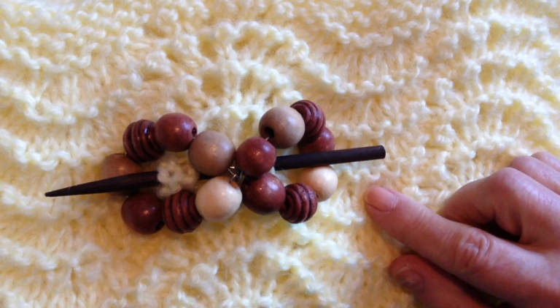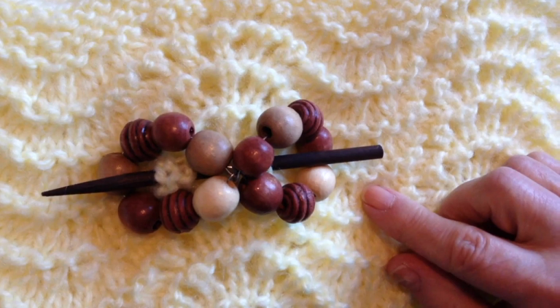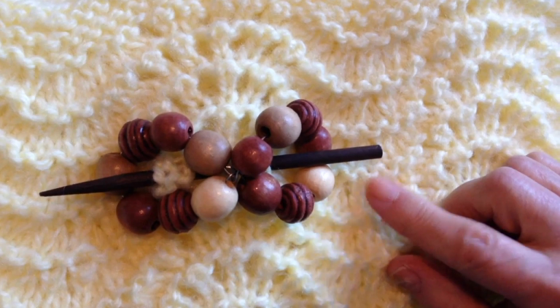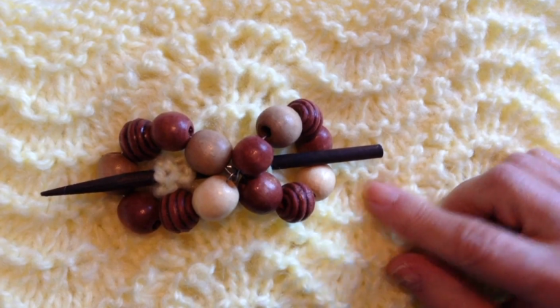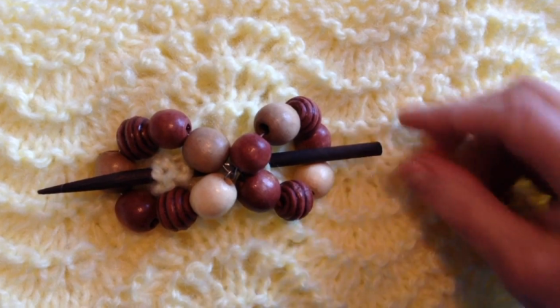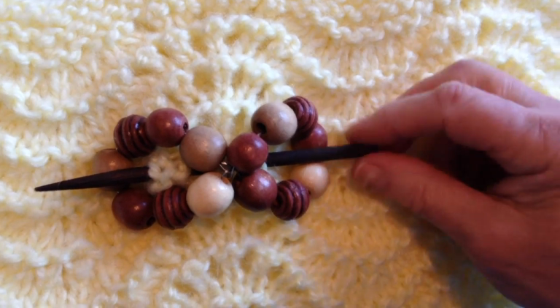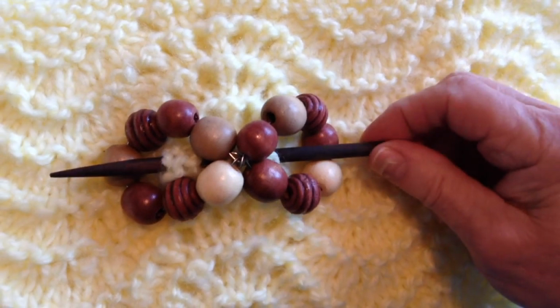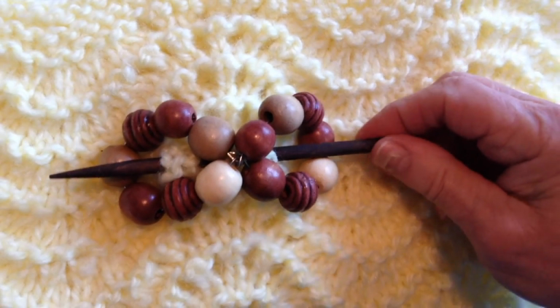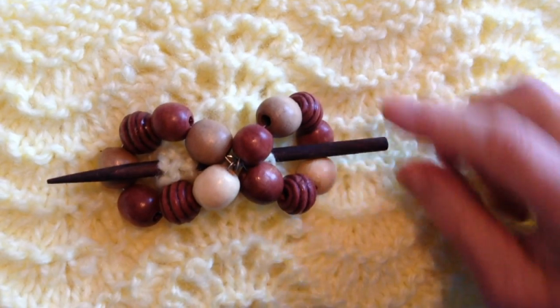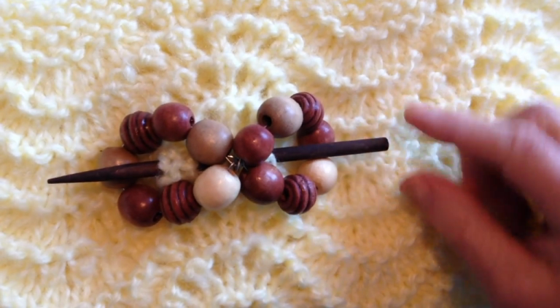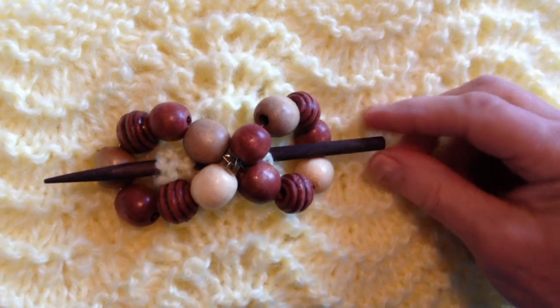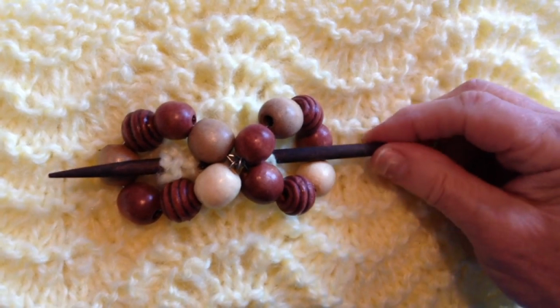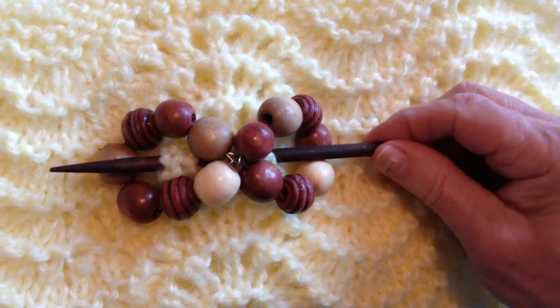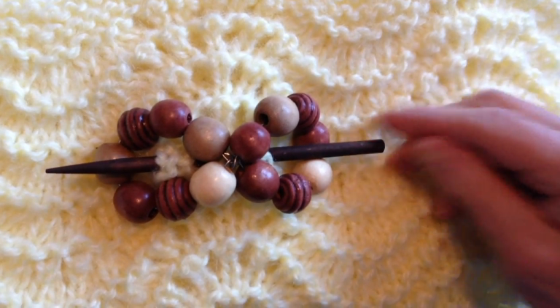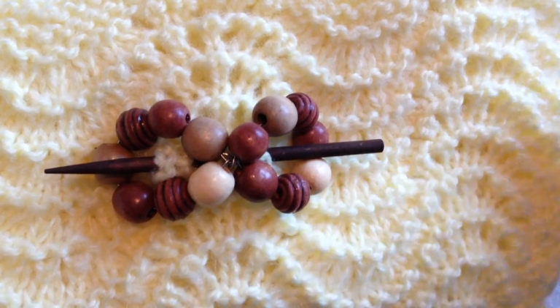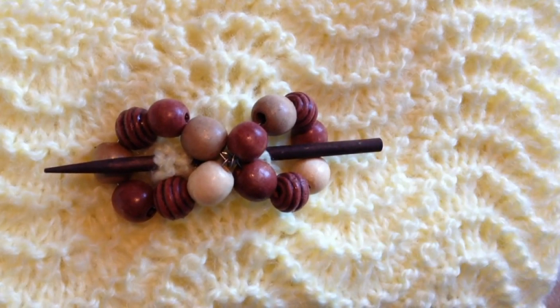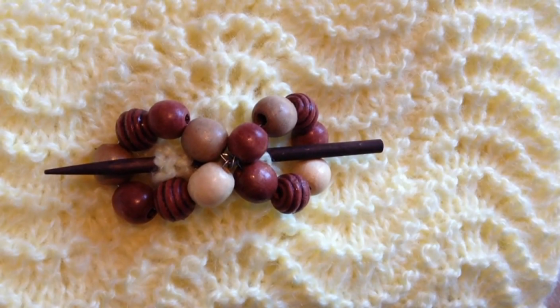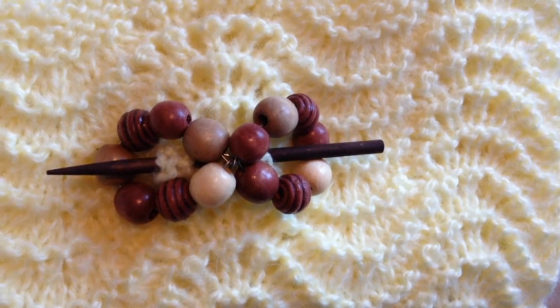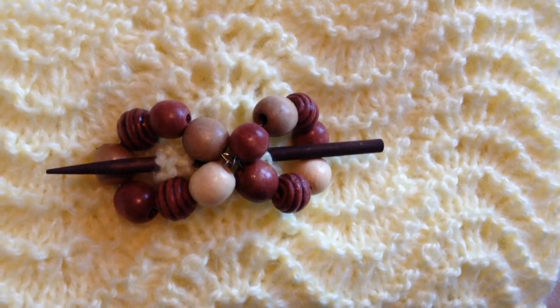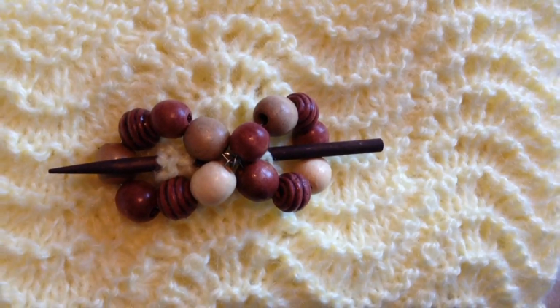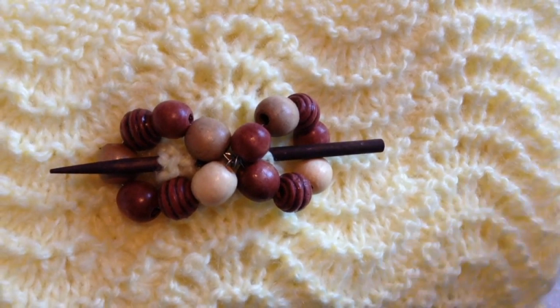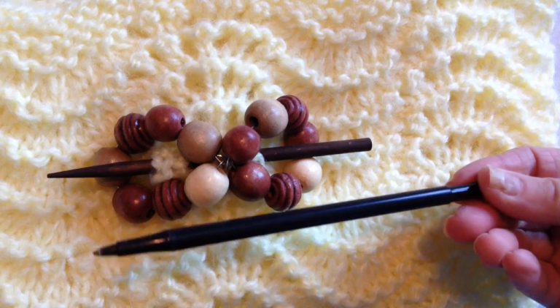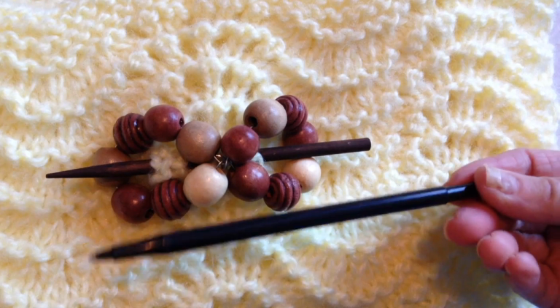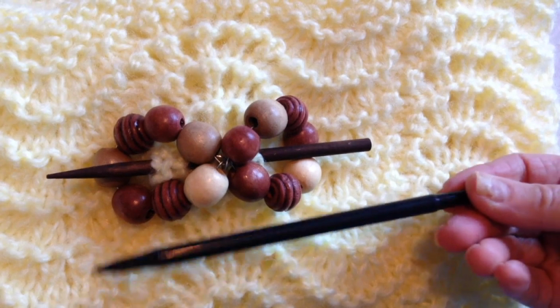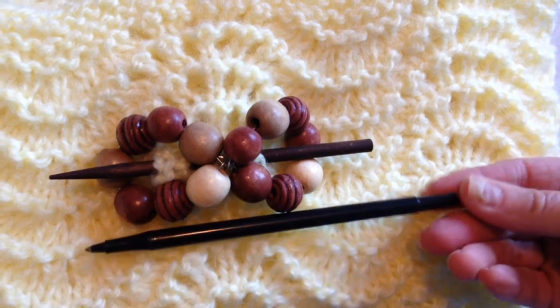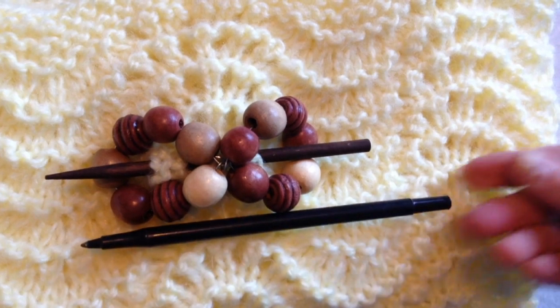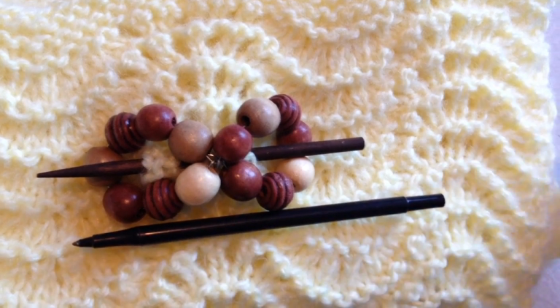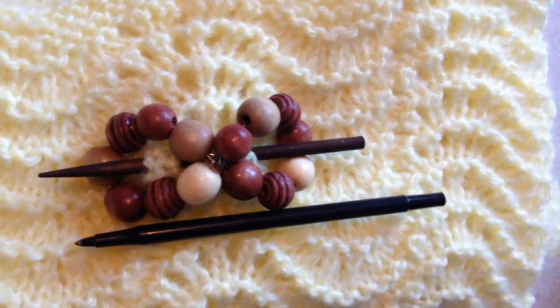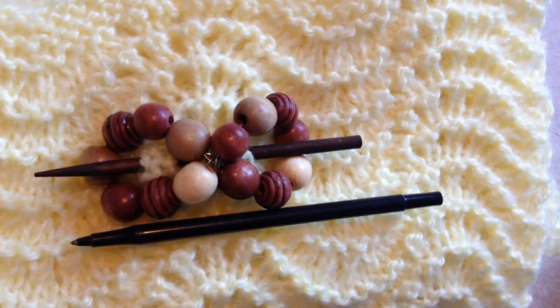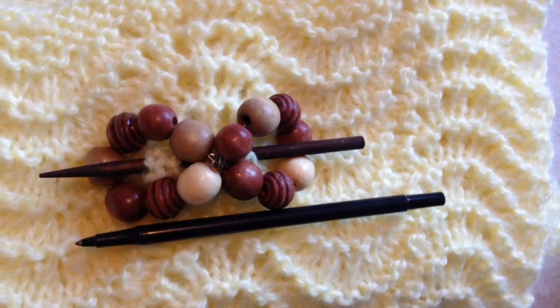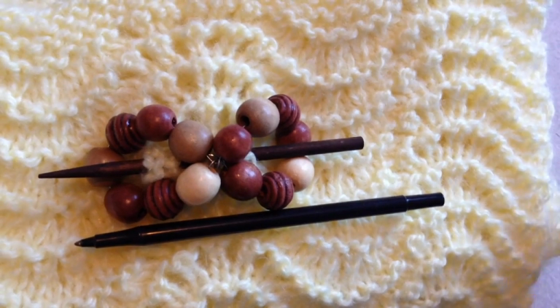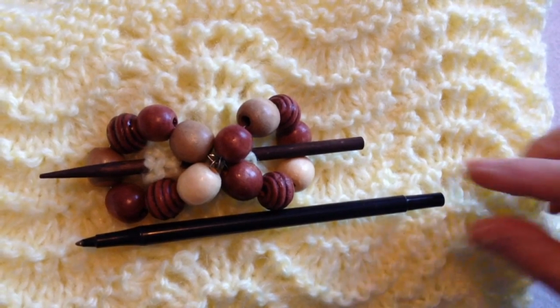On a large one like this, you could use a small dowel, or even an empty ballpoint pen.